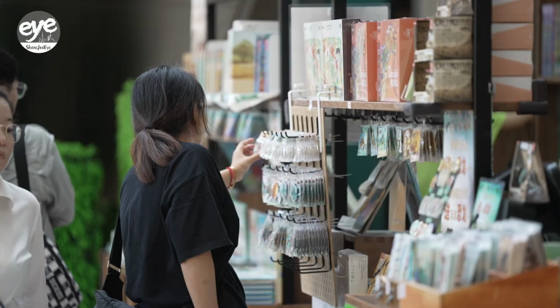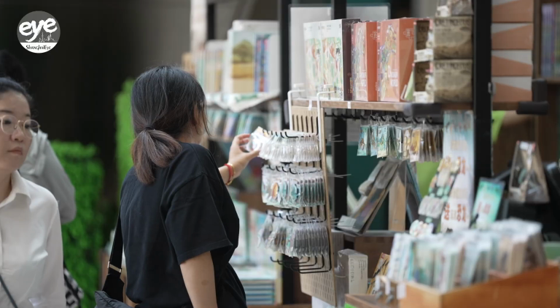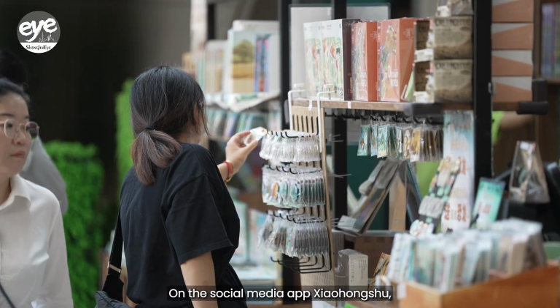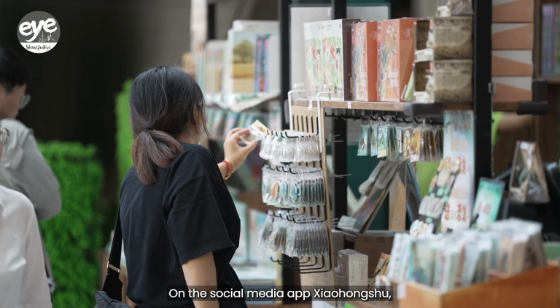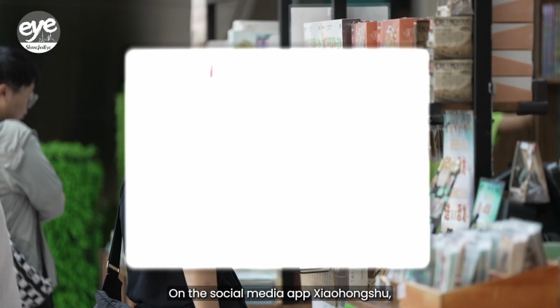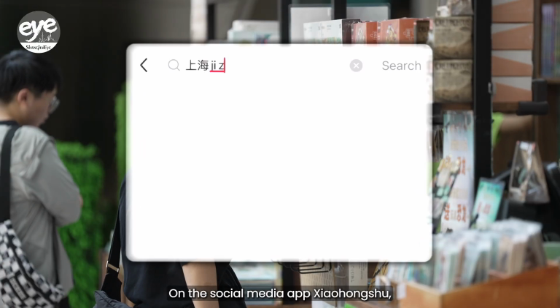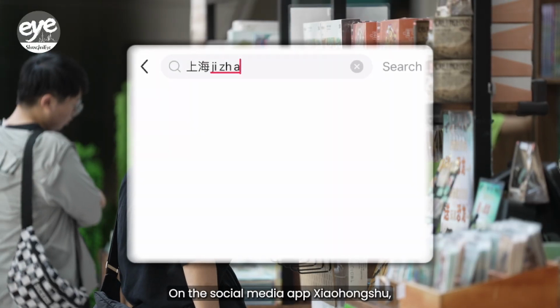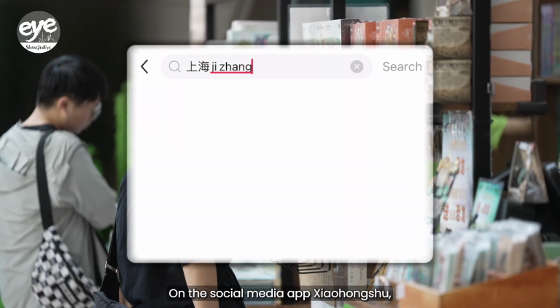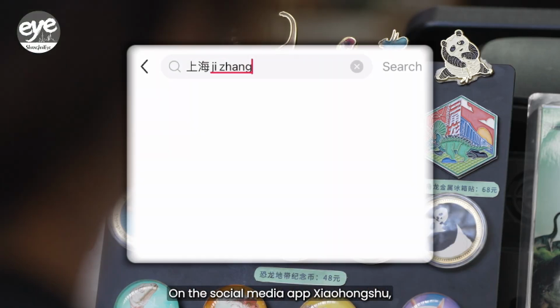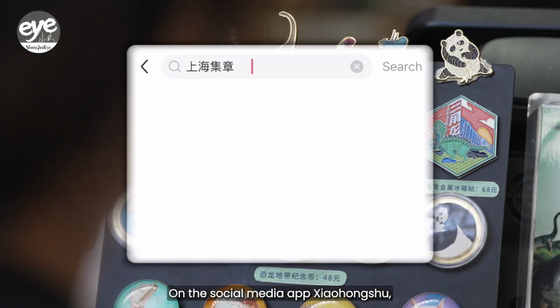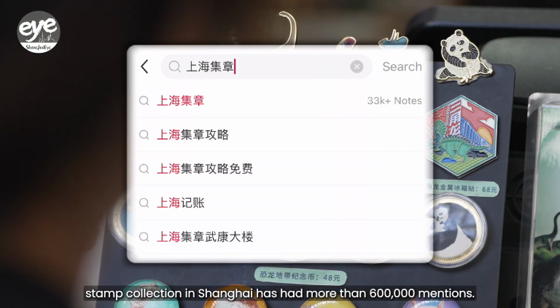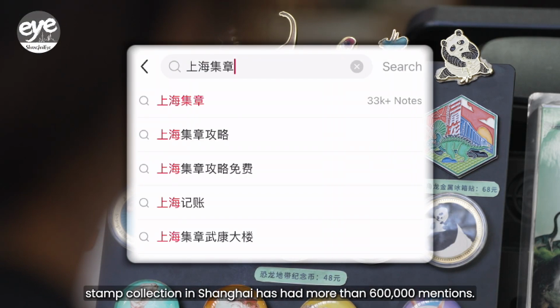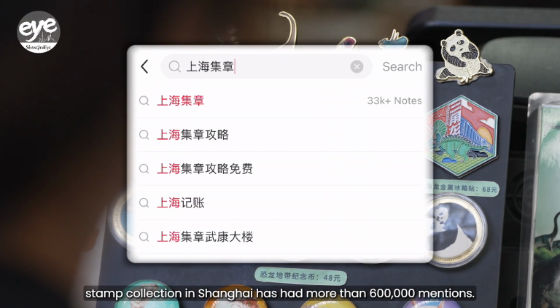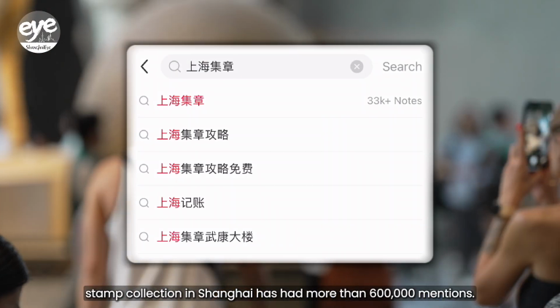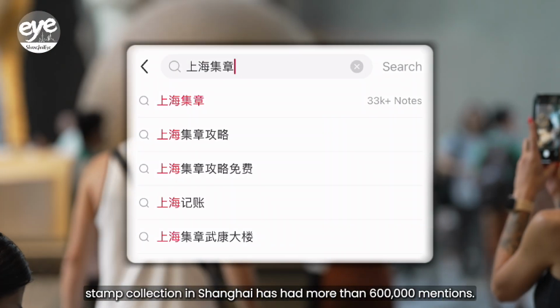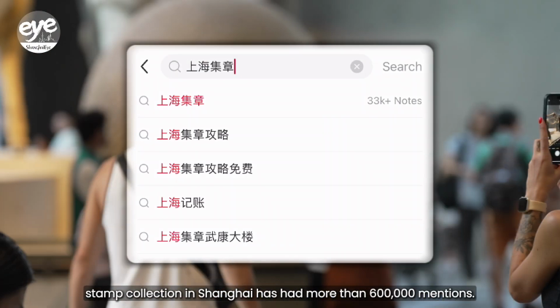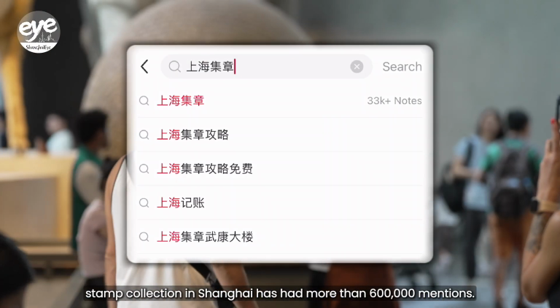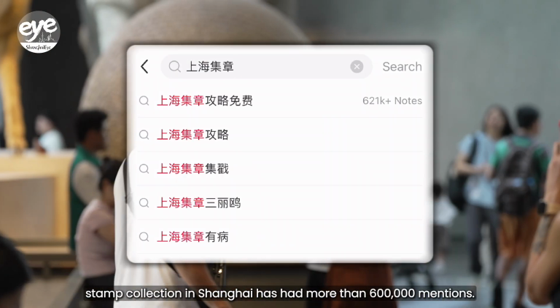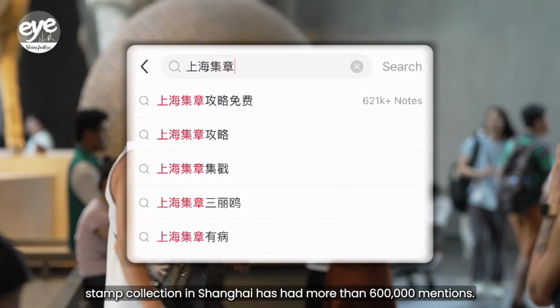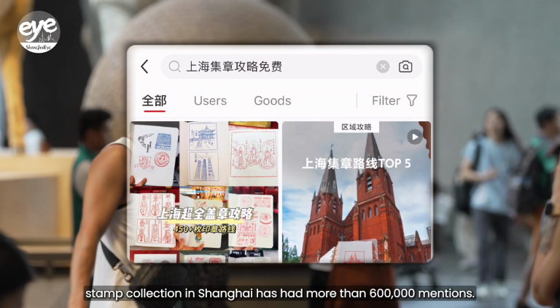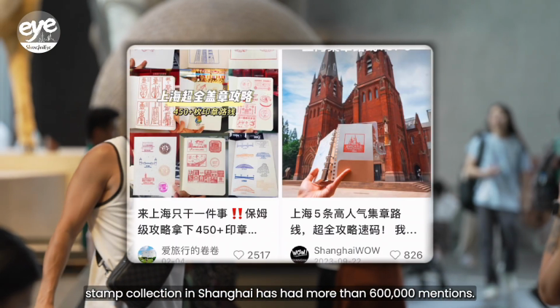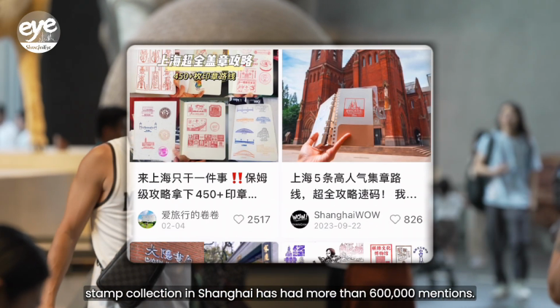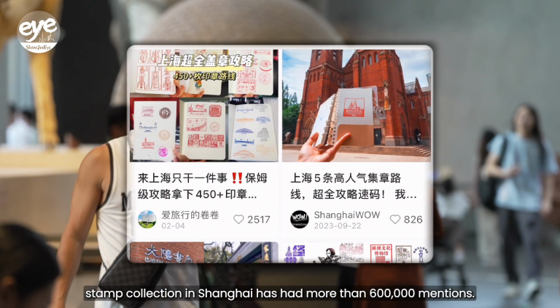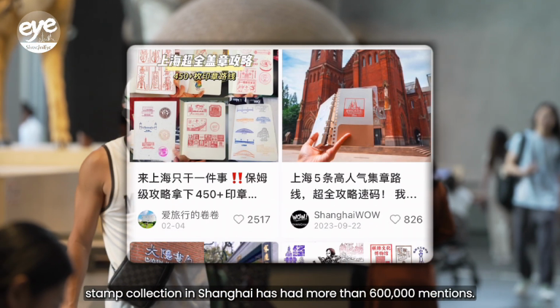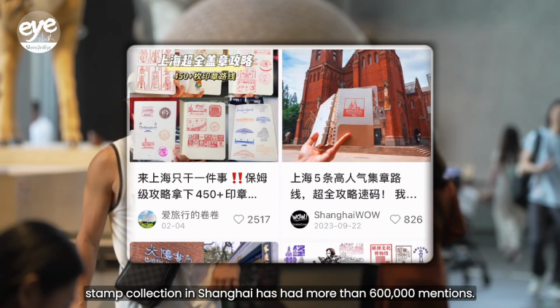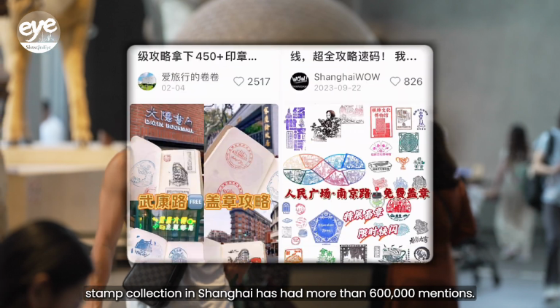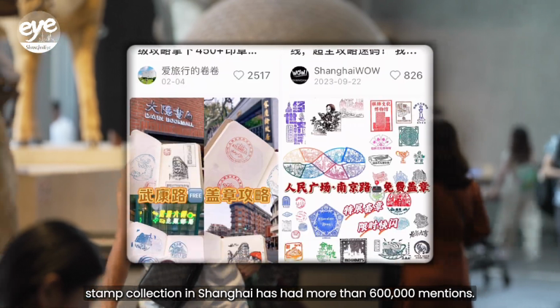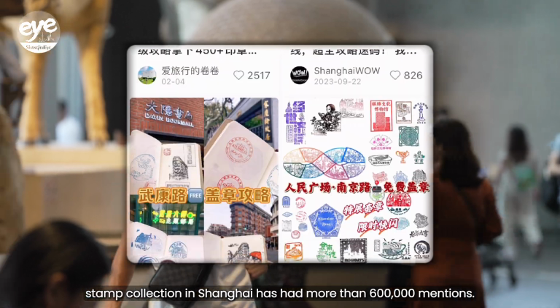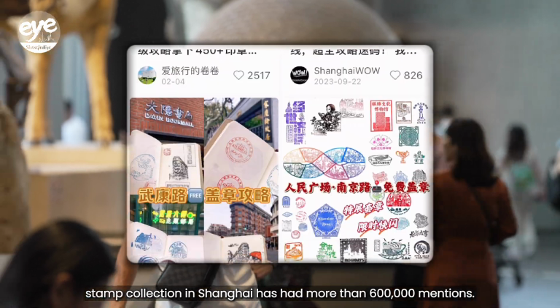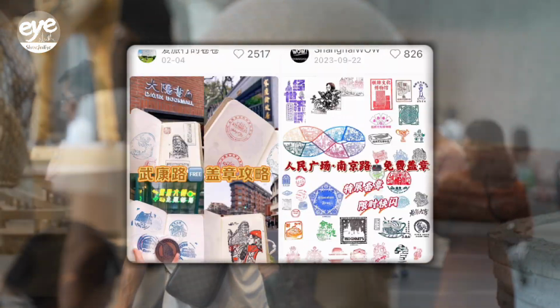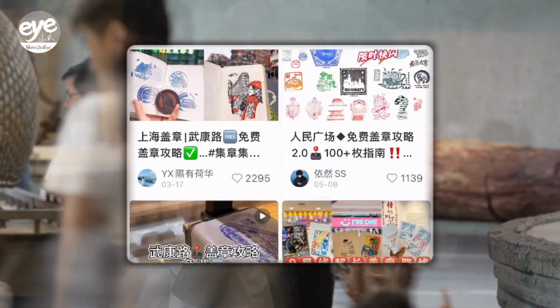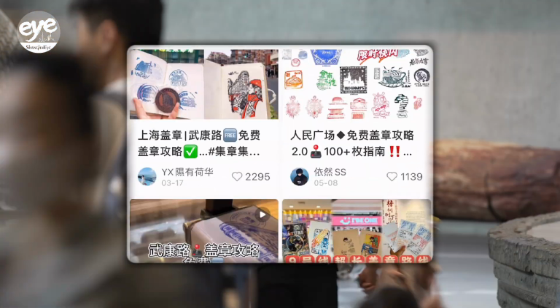On the social media app Xiaohongshu, stamp collection in Shanghai has had more than 600,000 mentions.